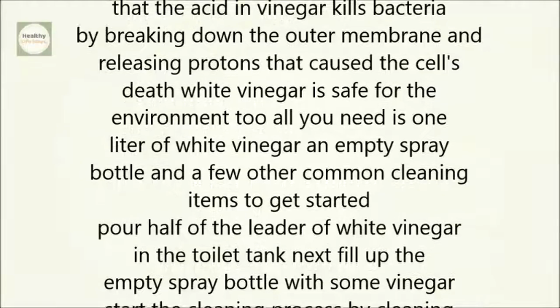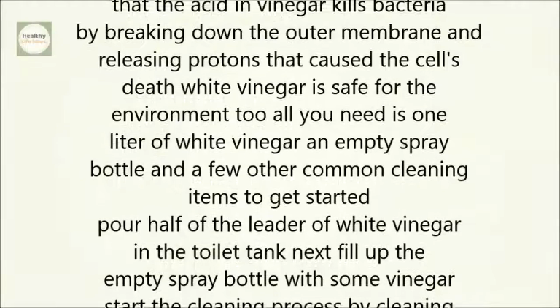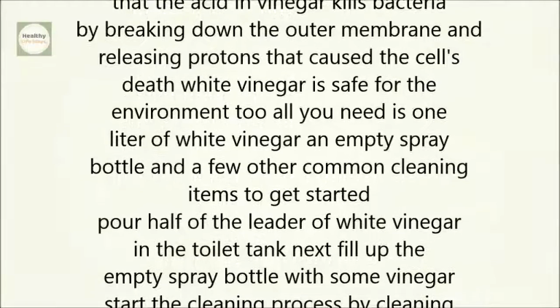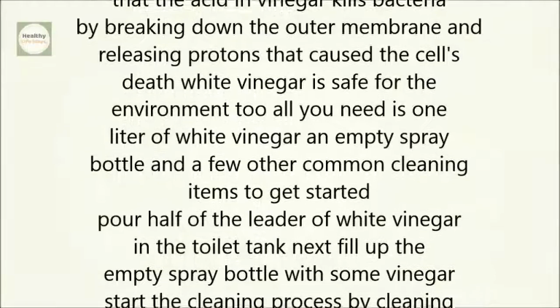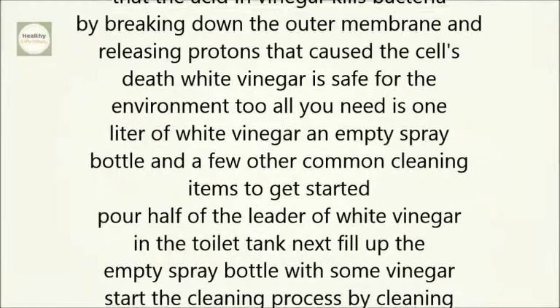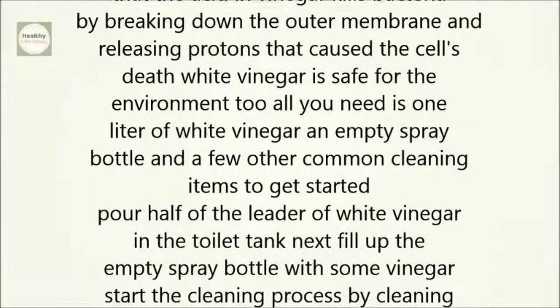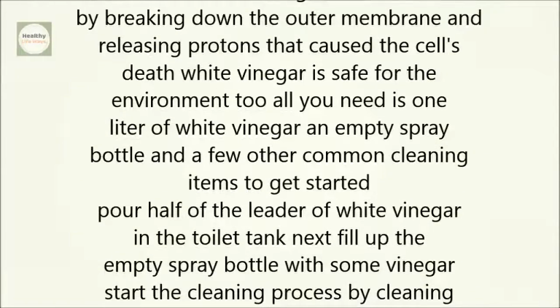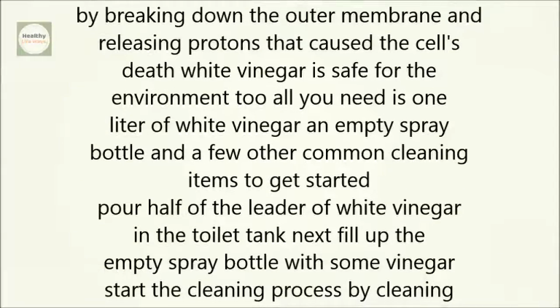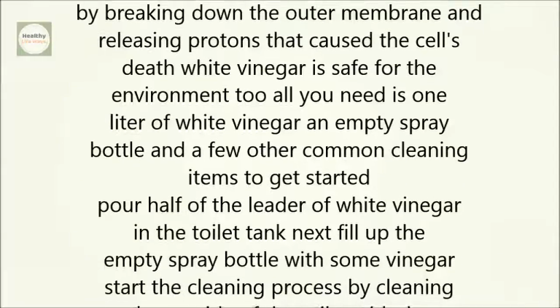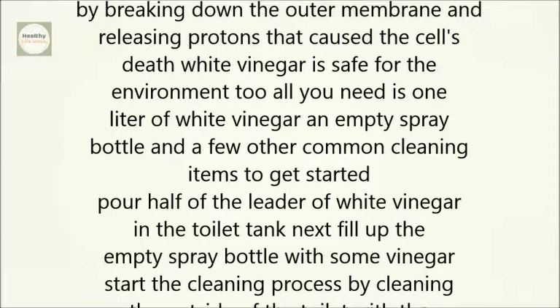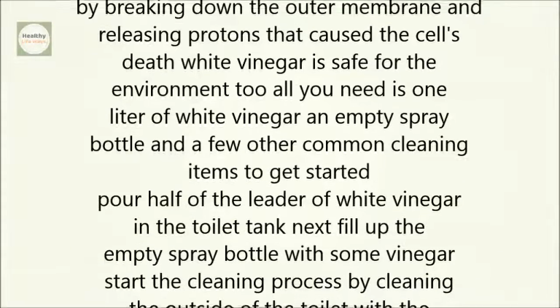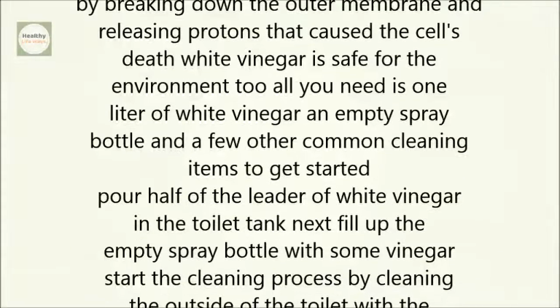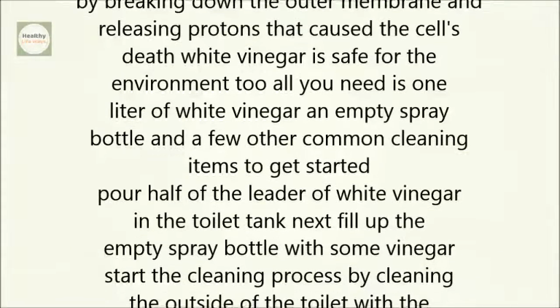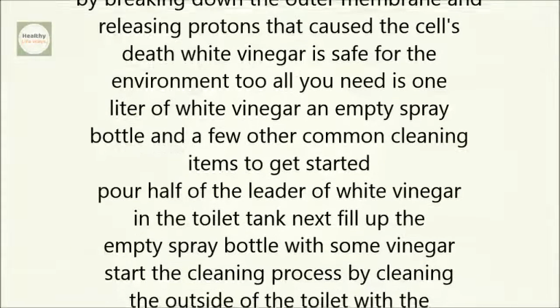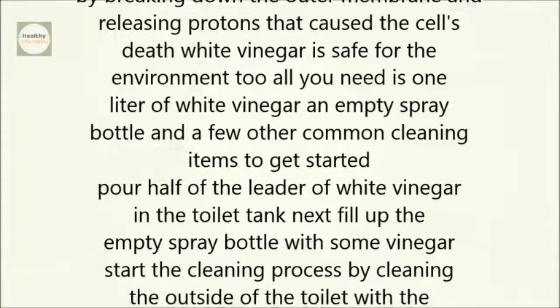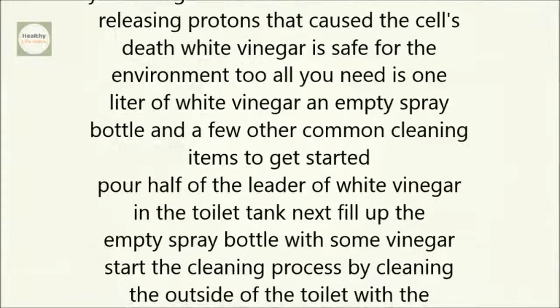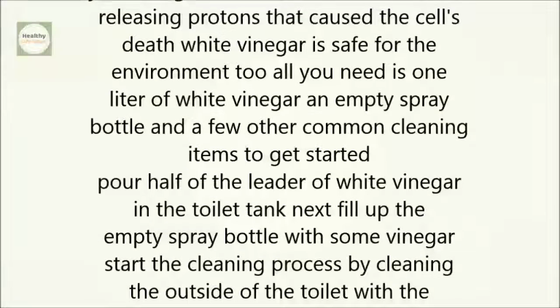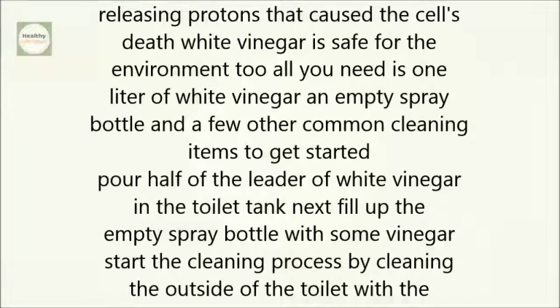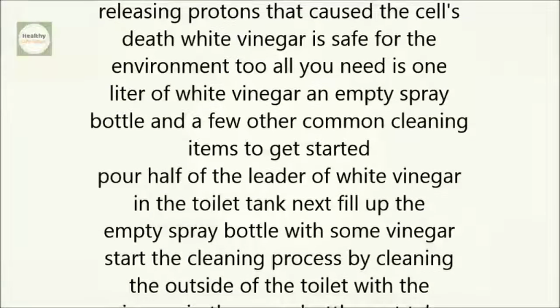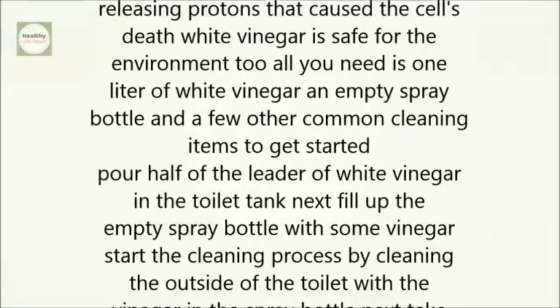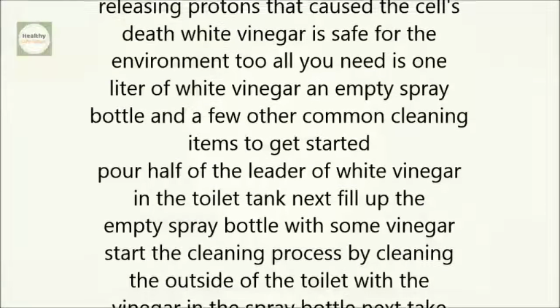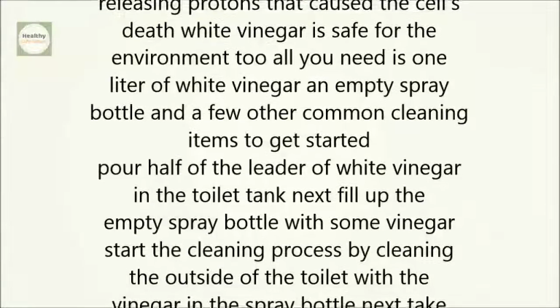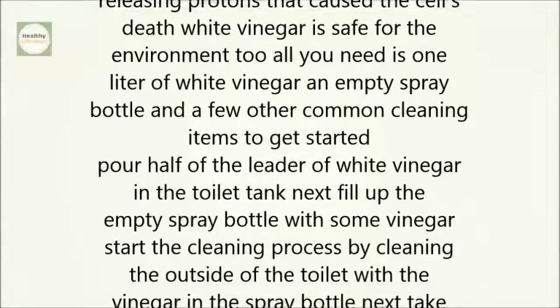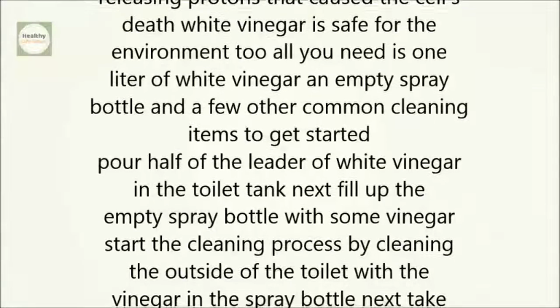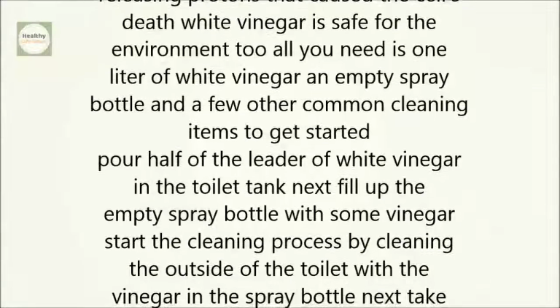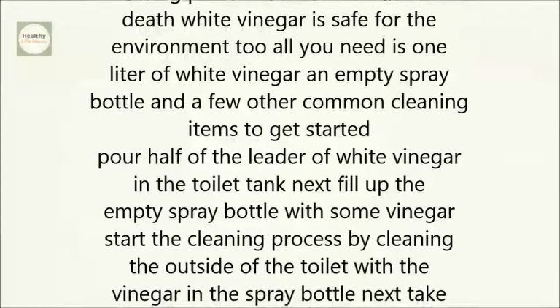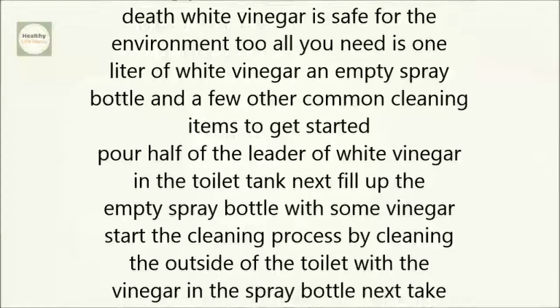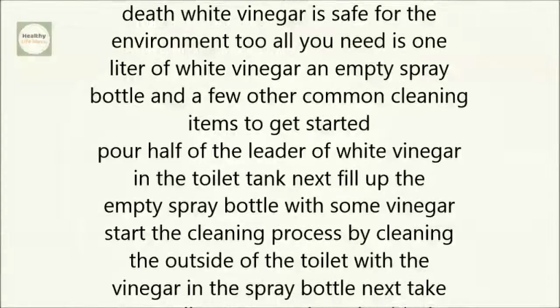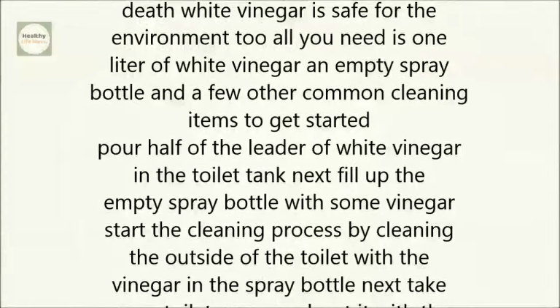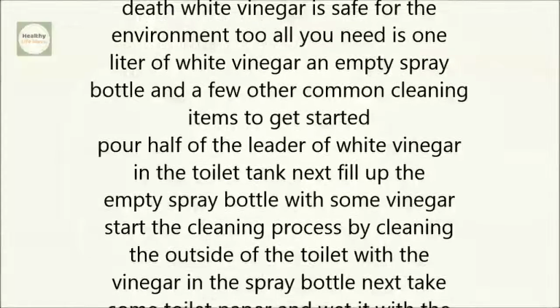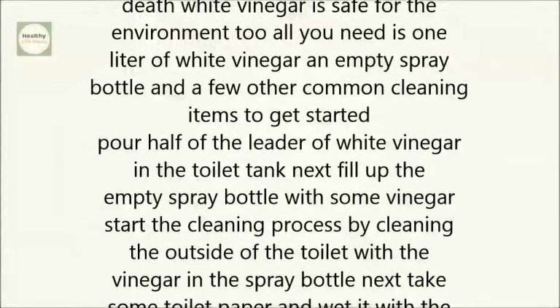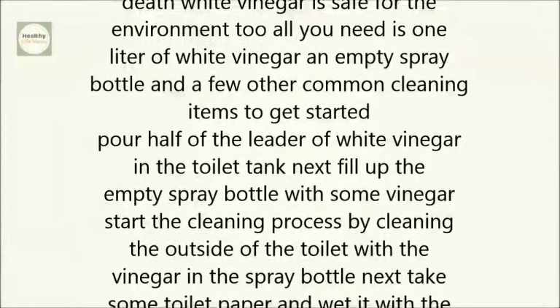All you need is 1 liter of white vinegar, an empty spray bottle, and a few other common cleaning items.